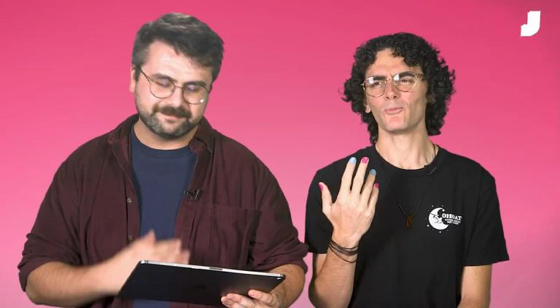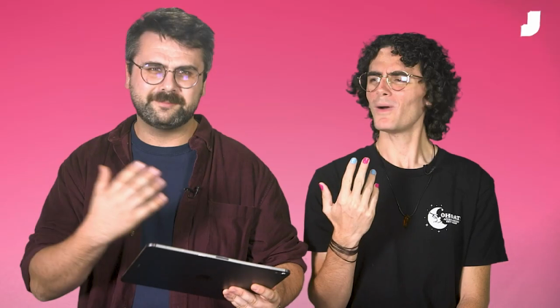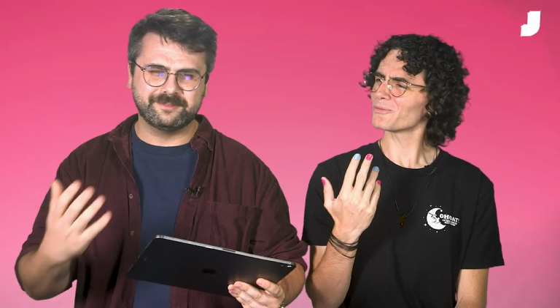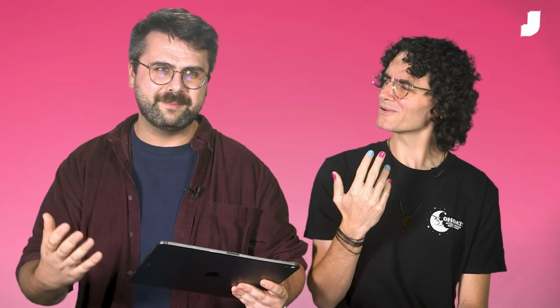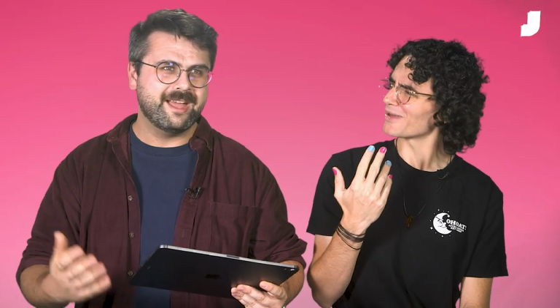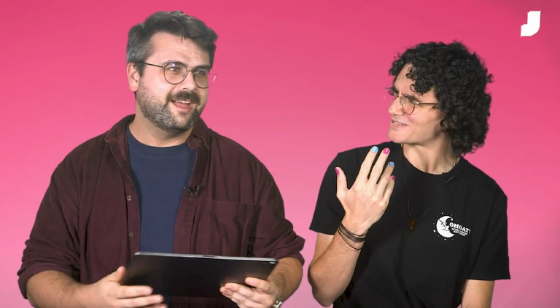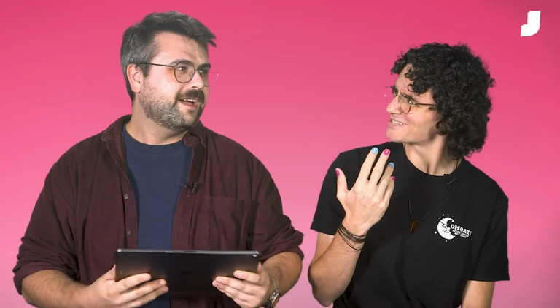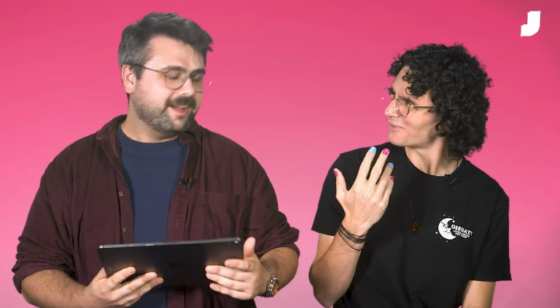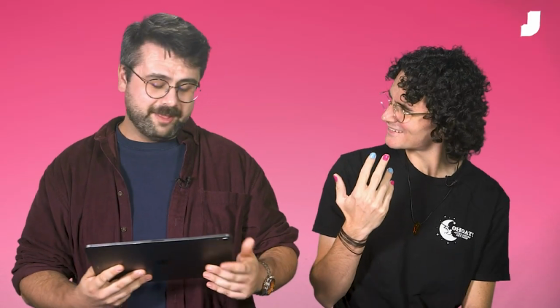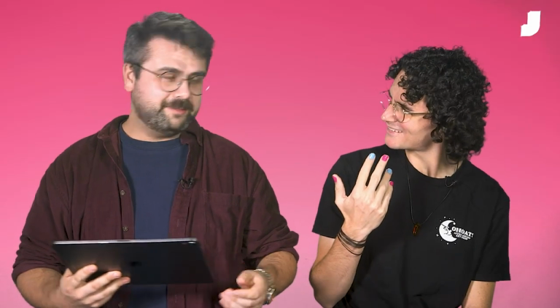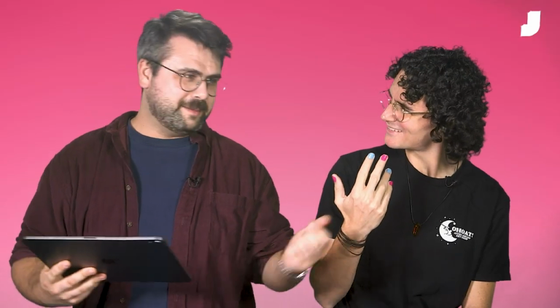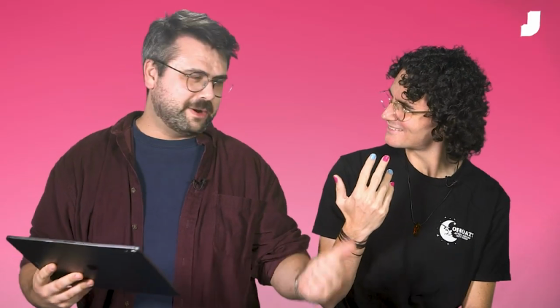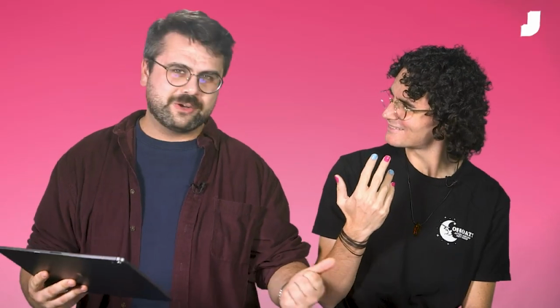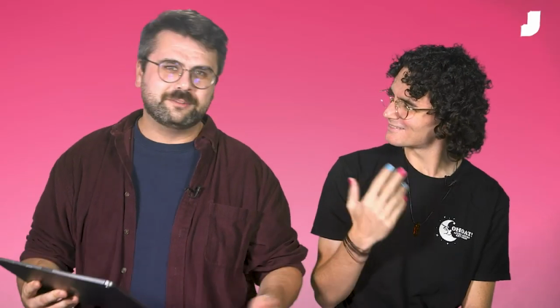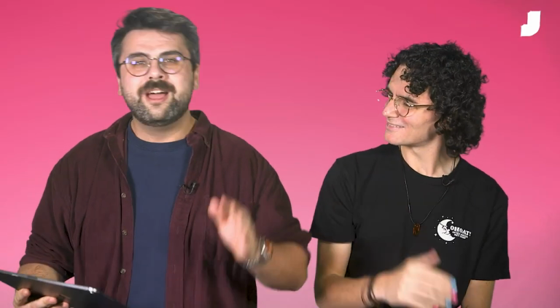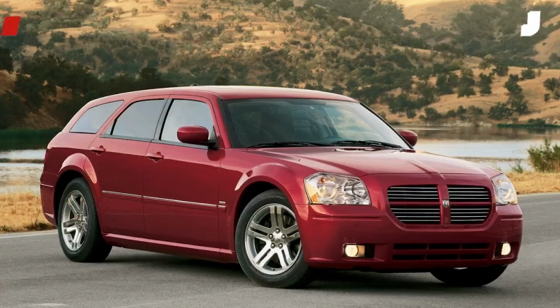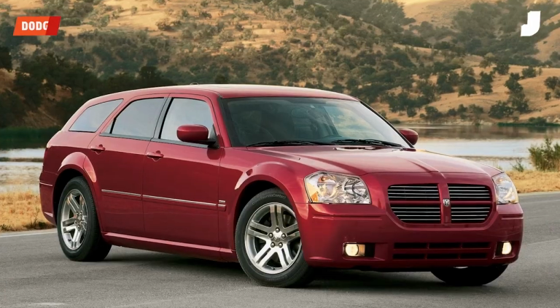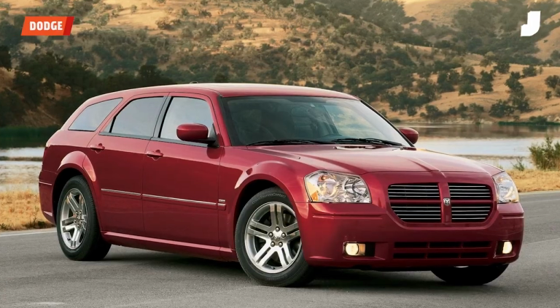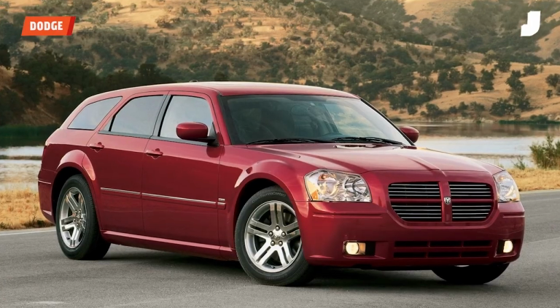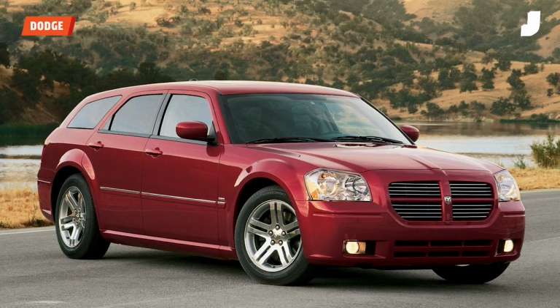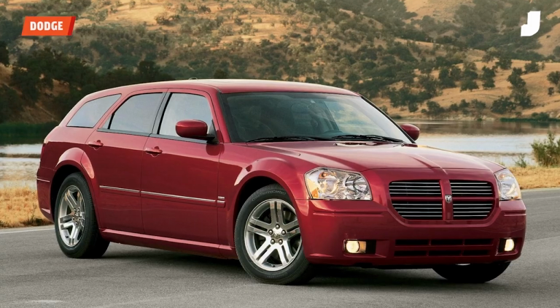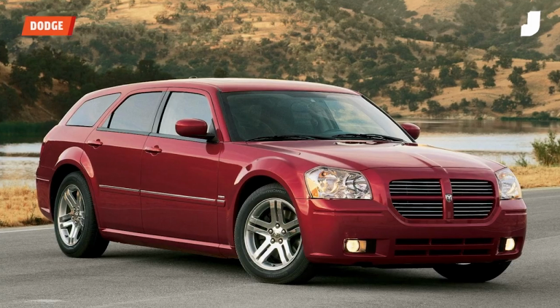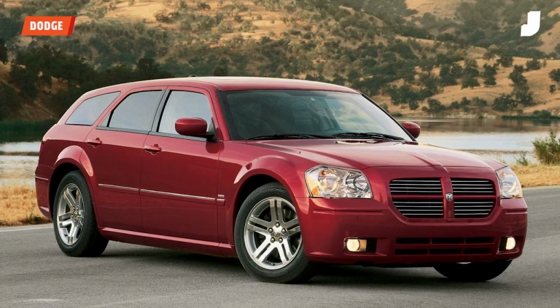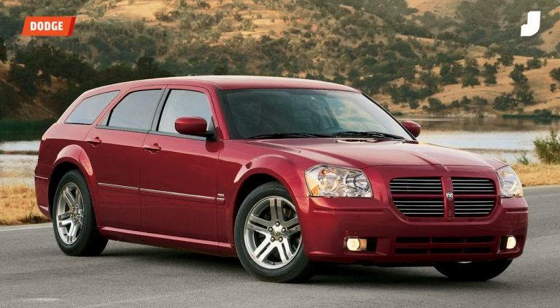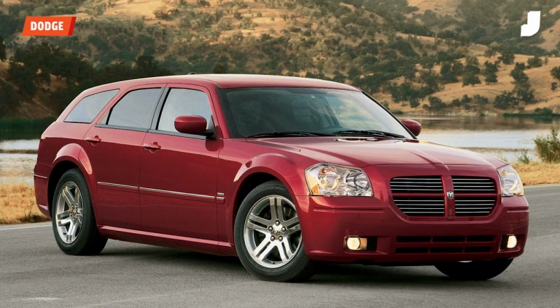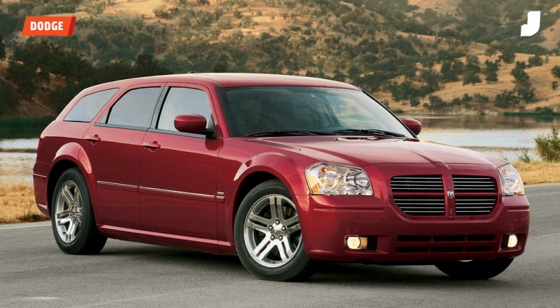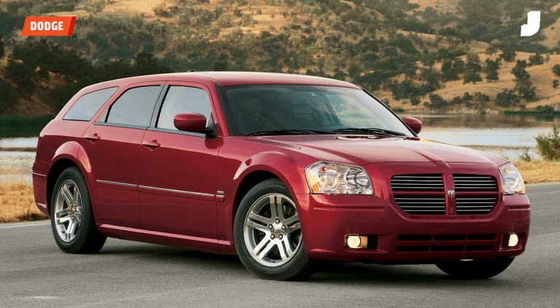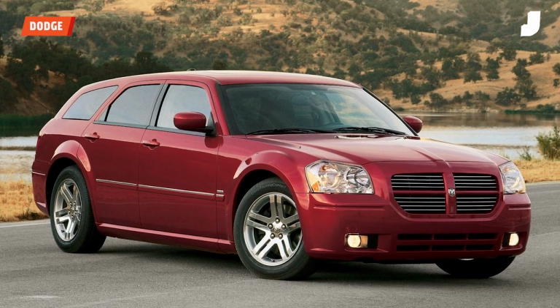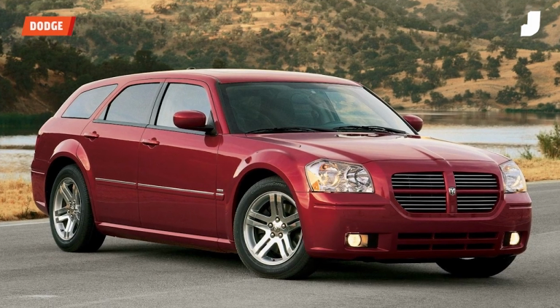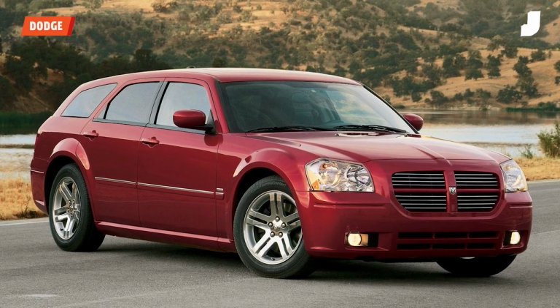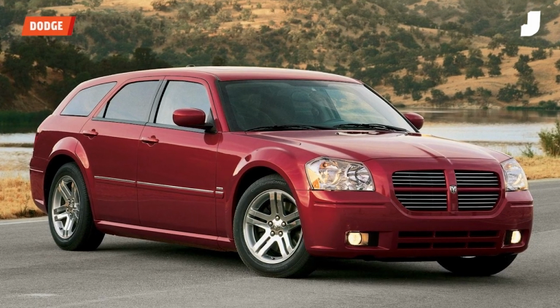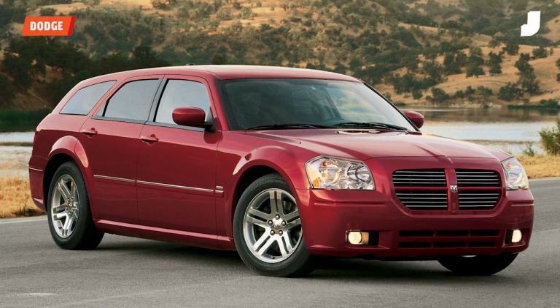What are those? They make good cars. I have but one gripe with them — they don't make a Magnum now.